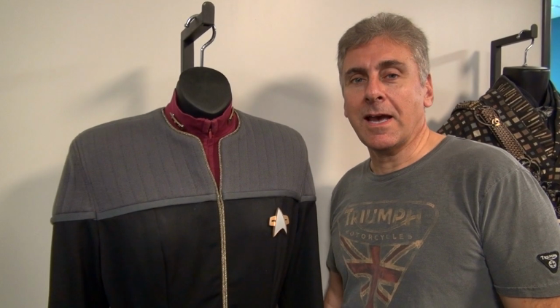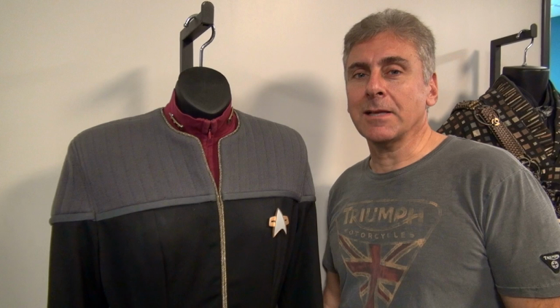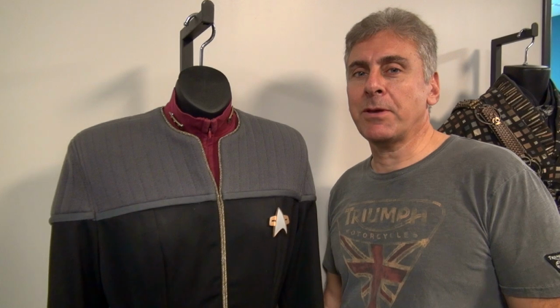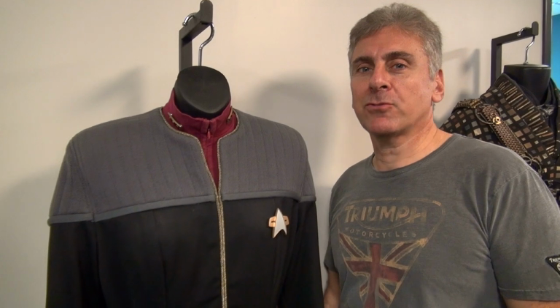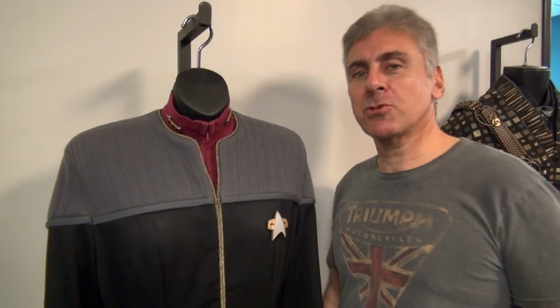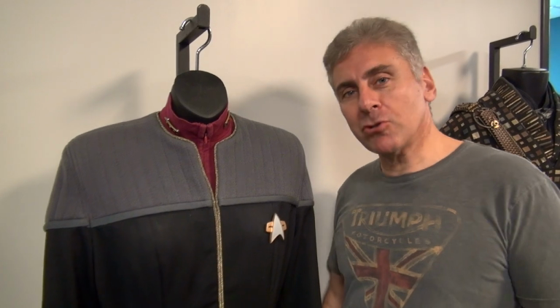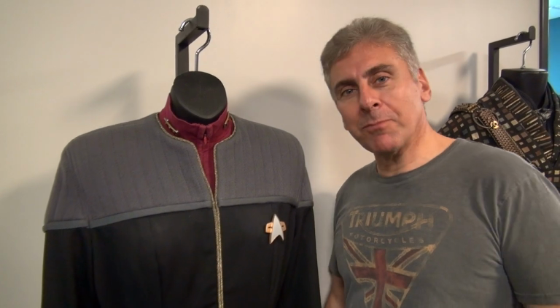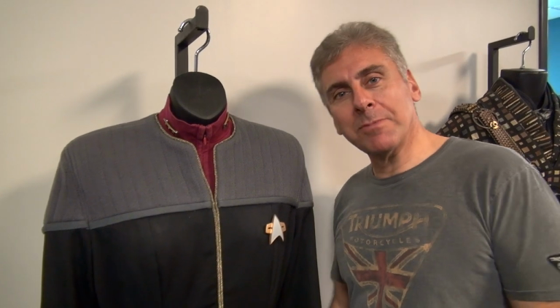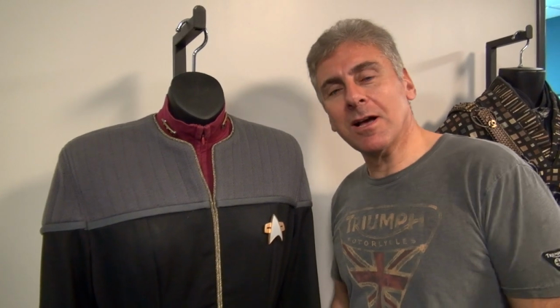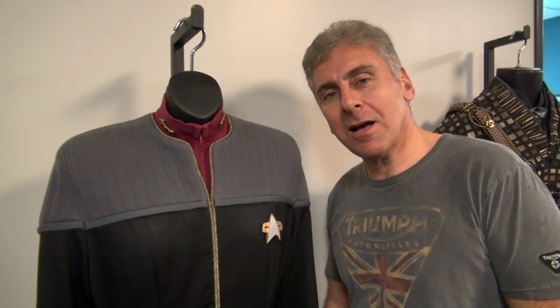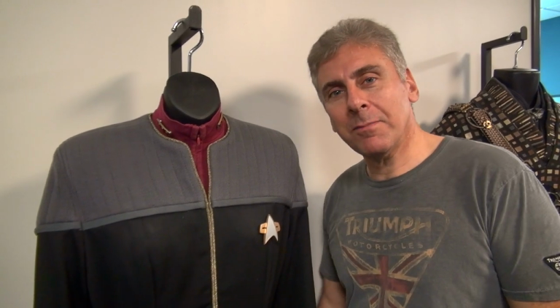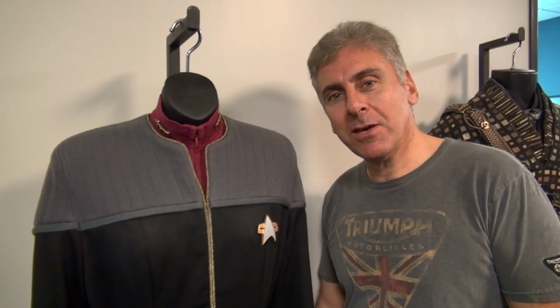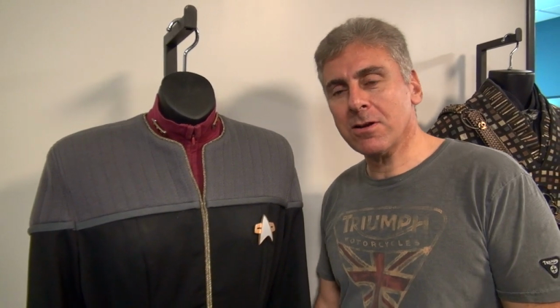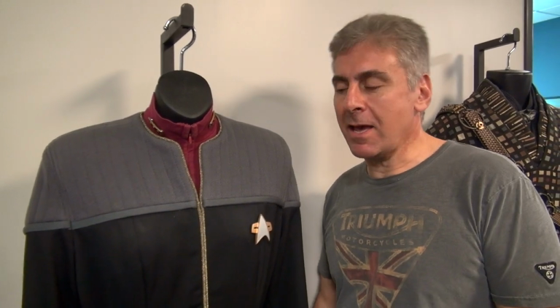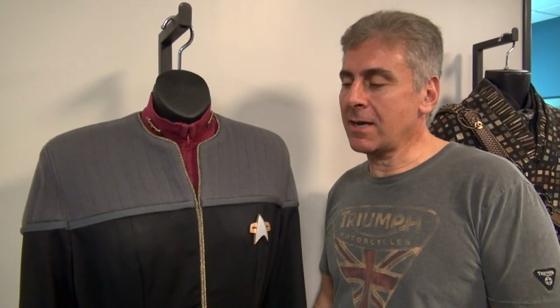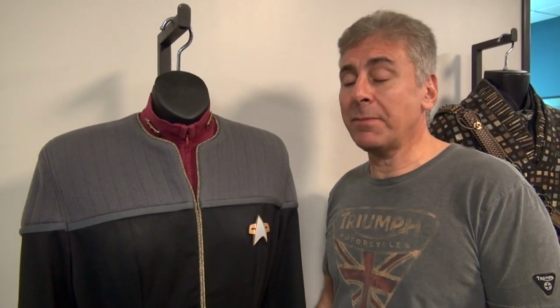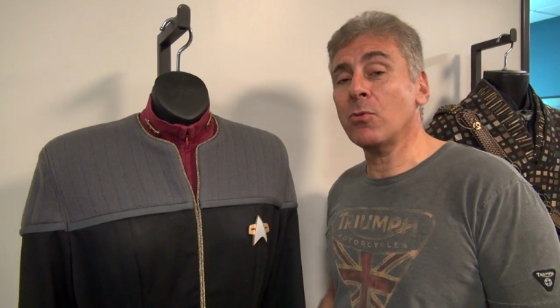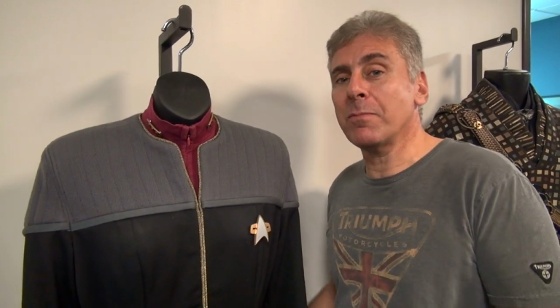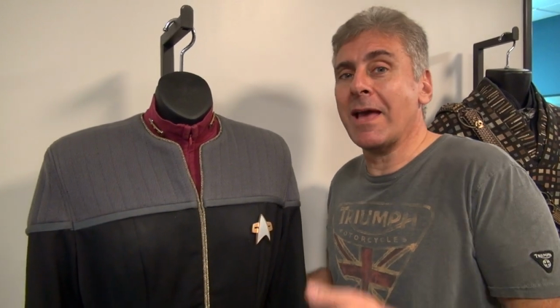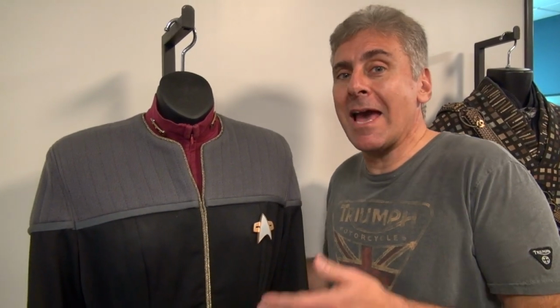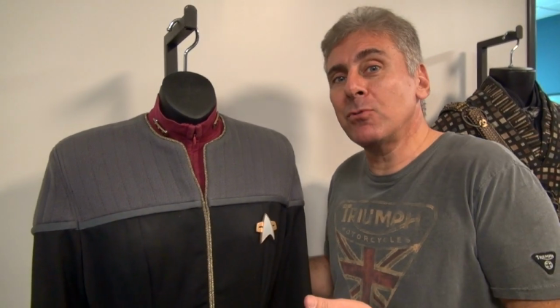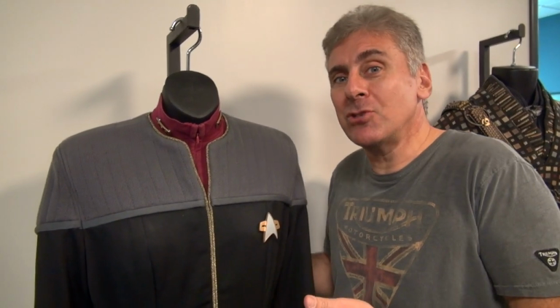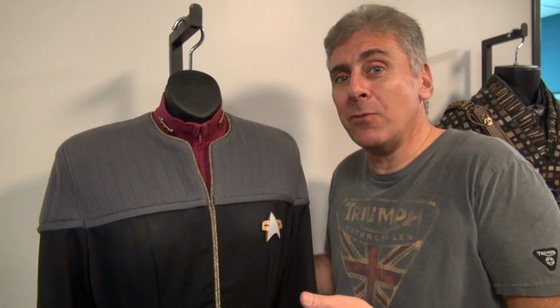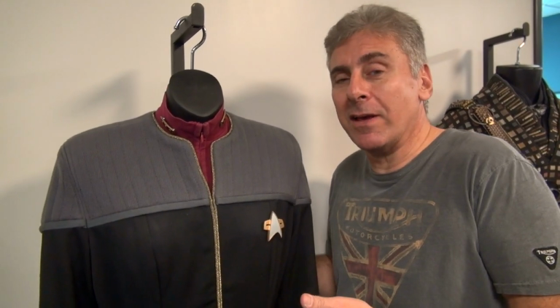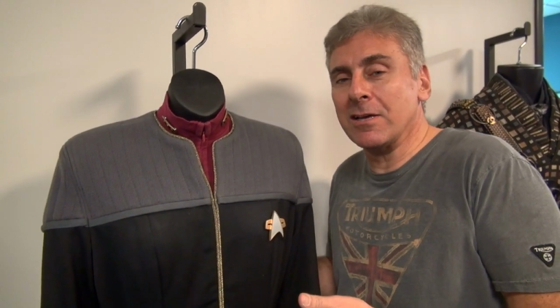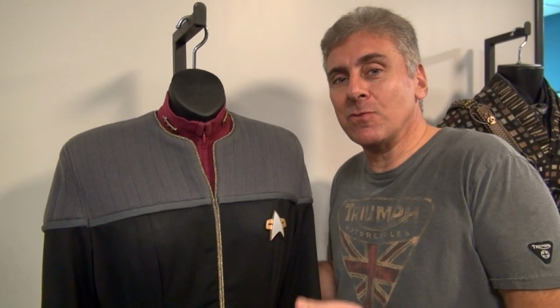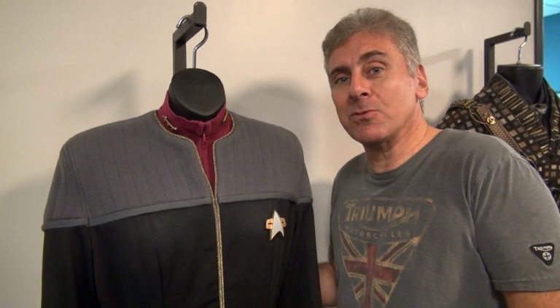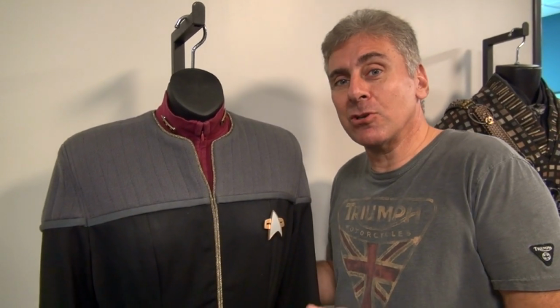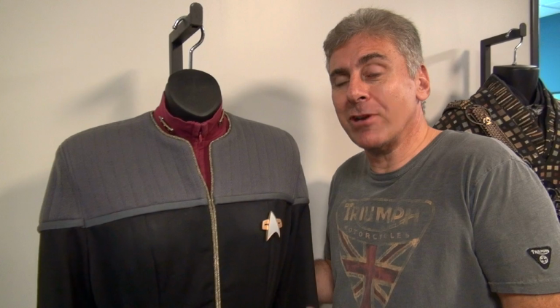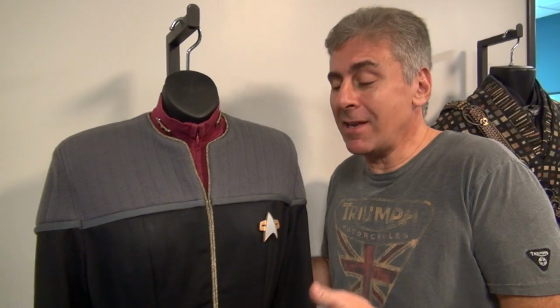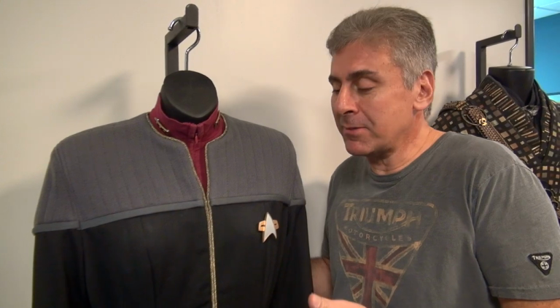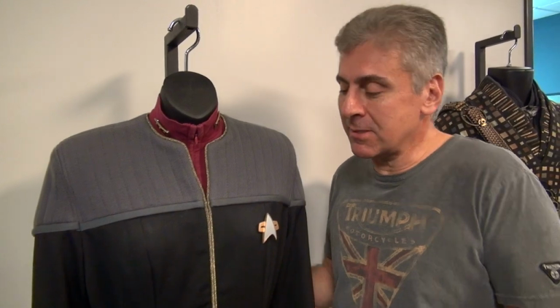Alec Peters from StarTrekProps.com here, and I'm here with my Admiral Janeway costume from Star Trek Nemesis.